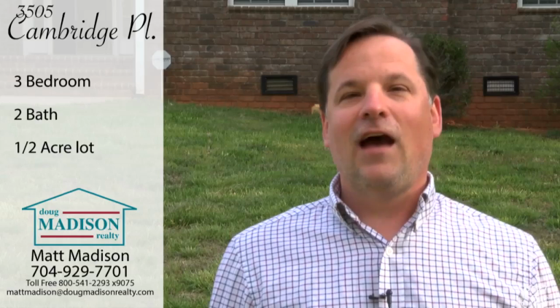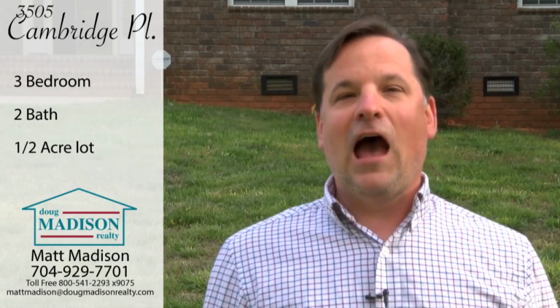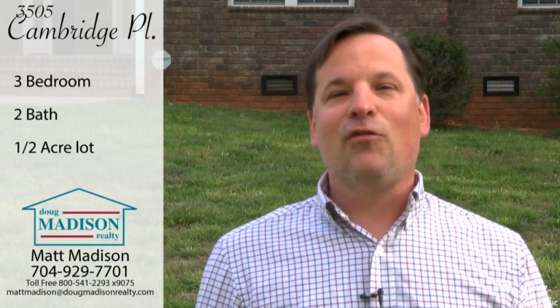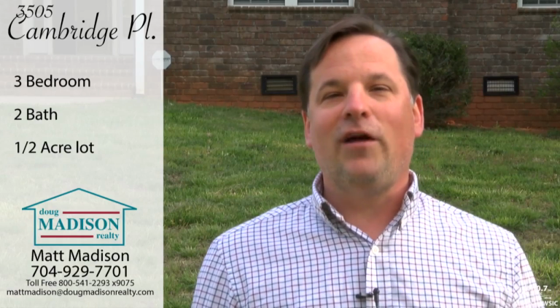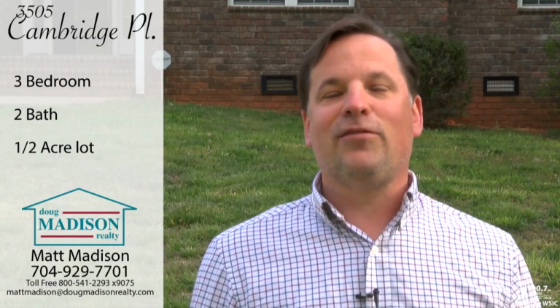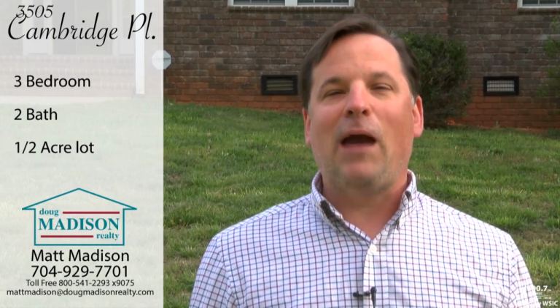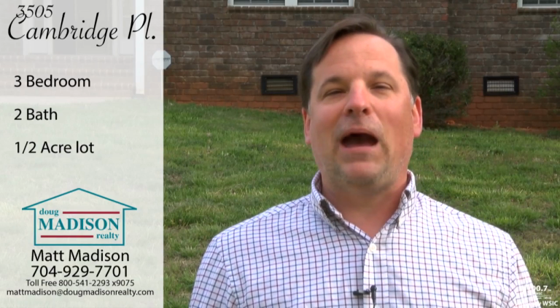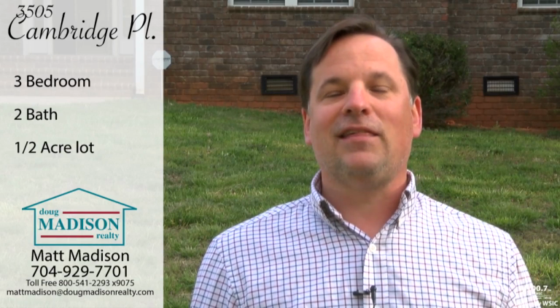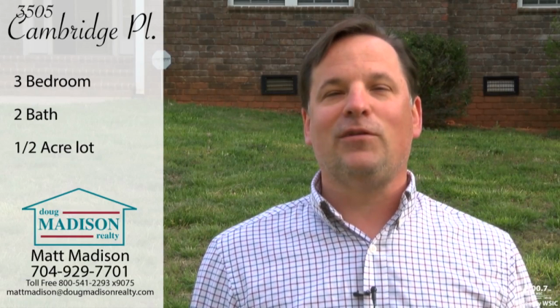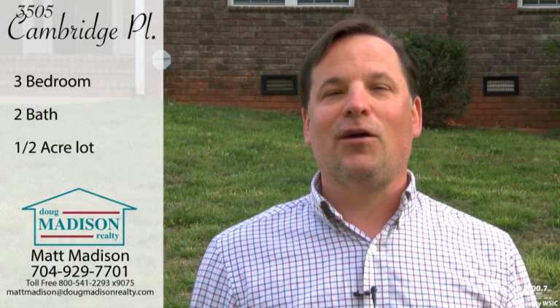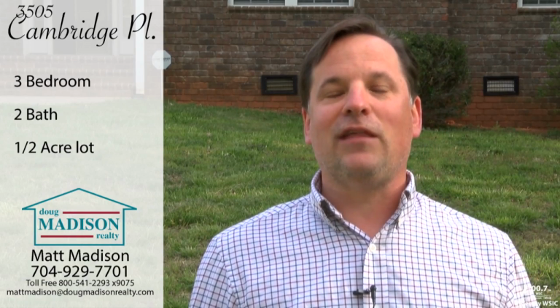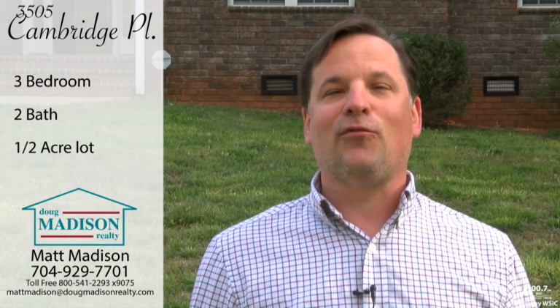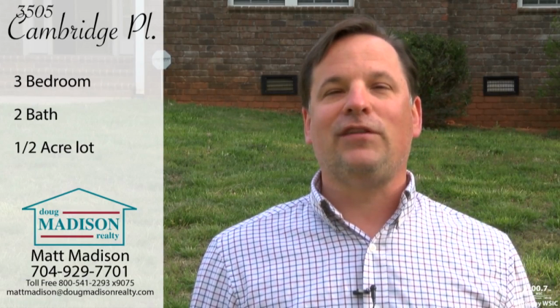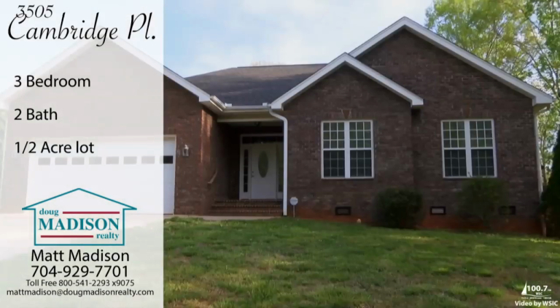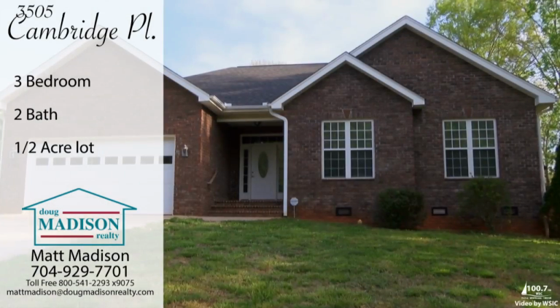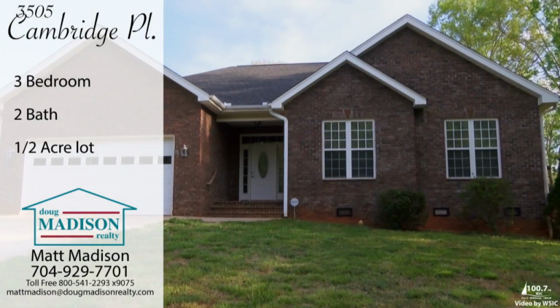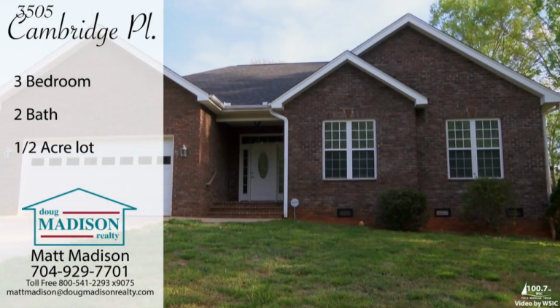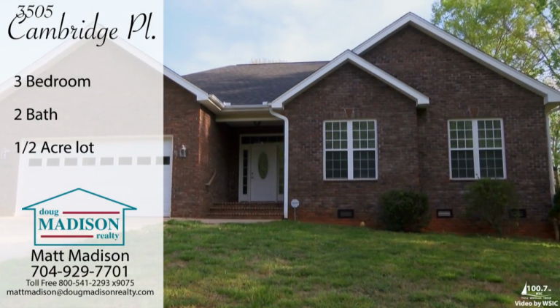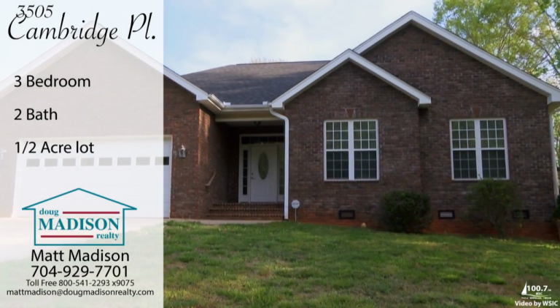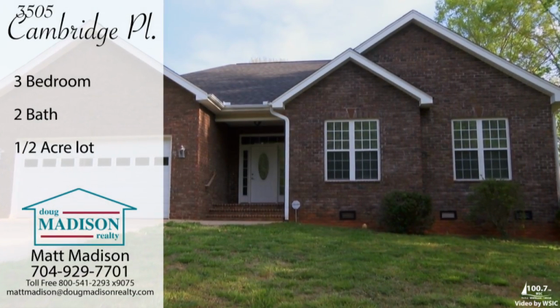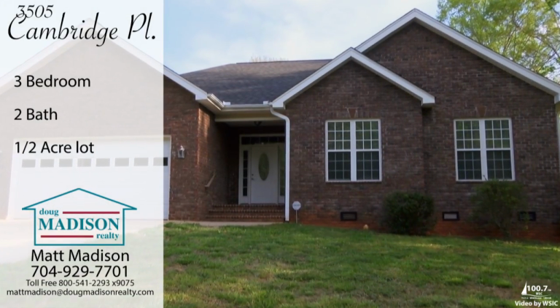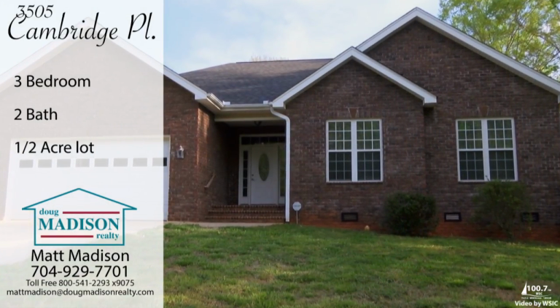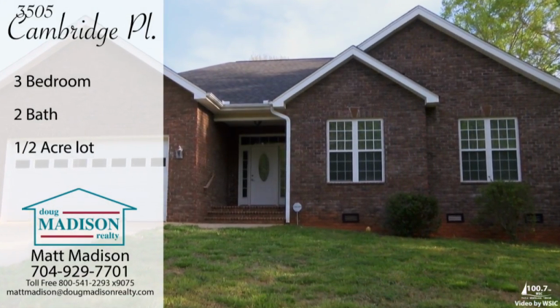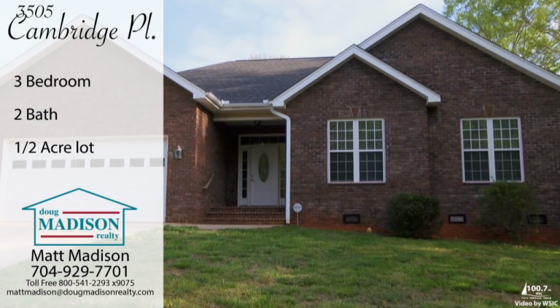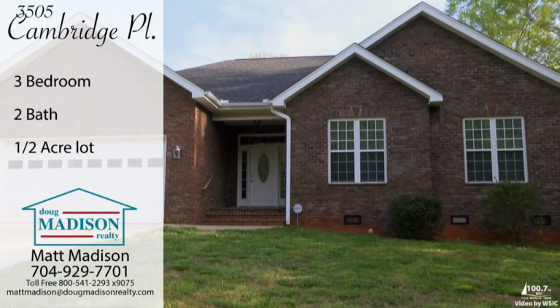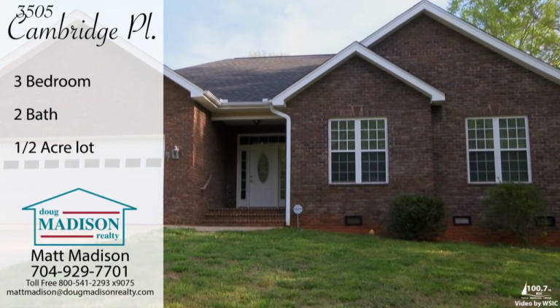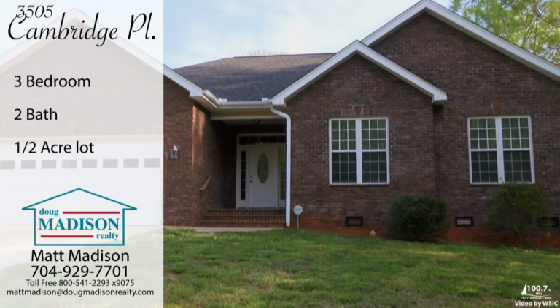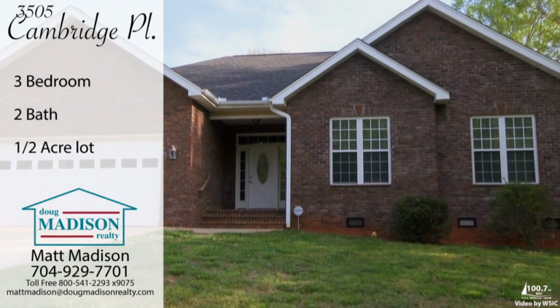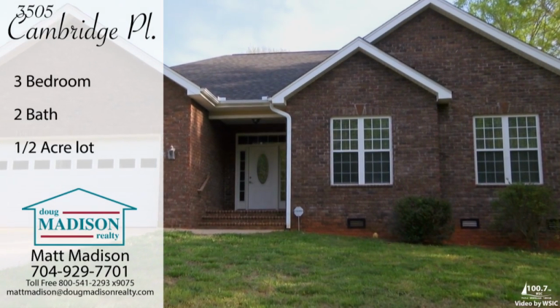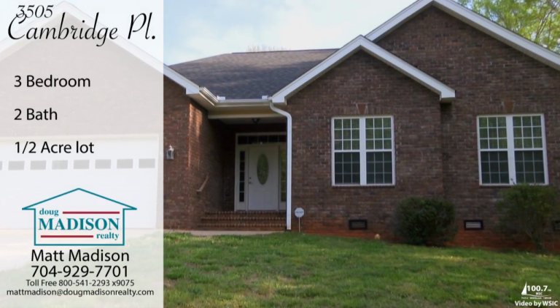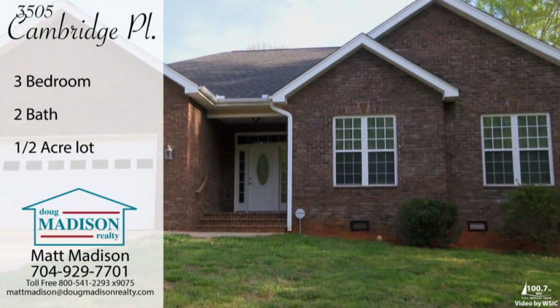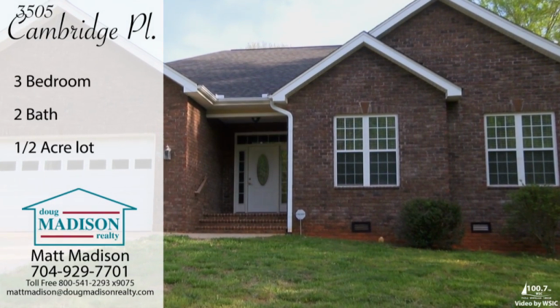Hi everyone, it's Matt Madison with Doug Madison Realty in Statesville. Welcome home to 3505 Cambridge Place.